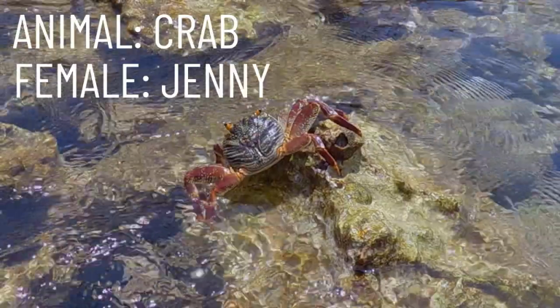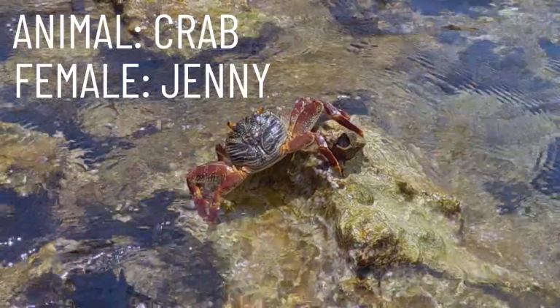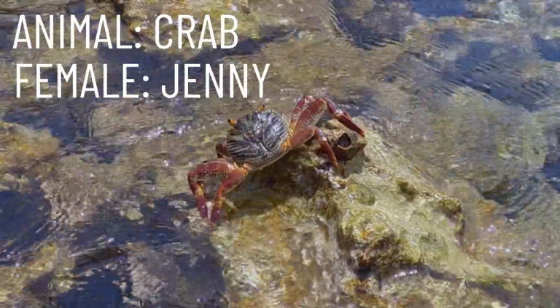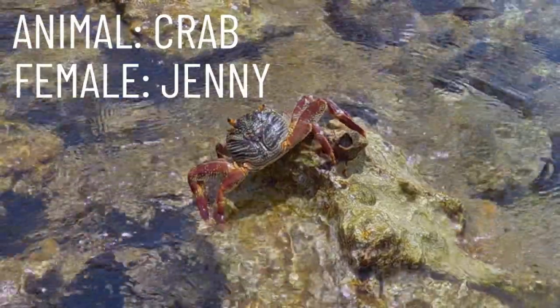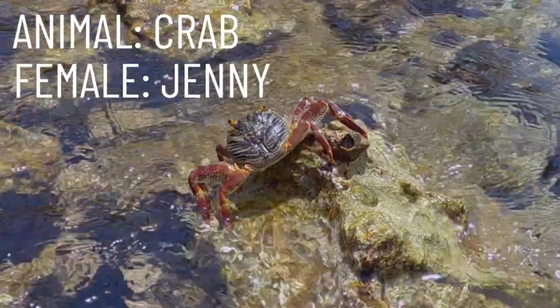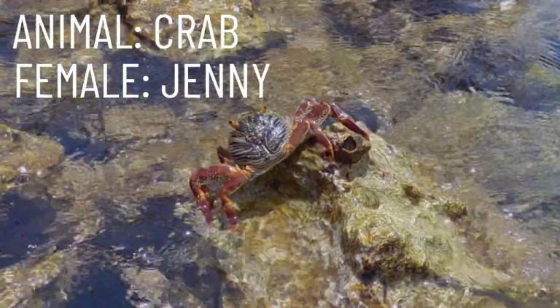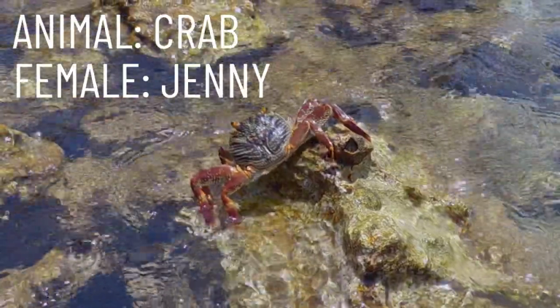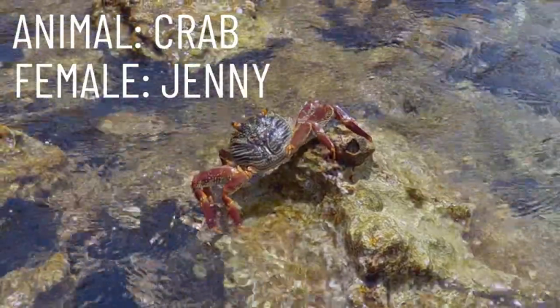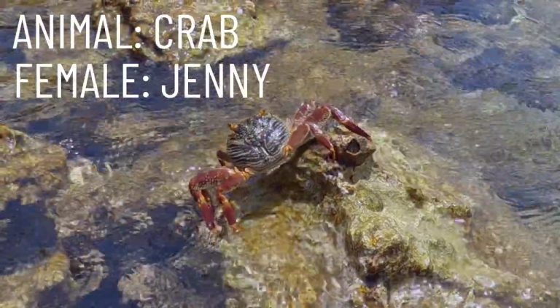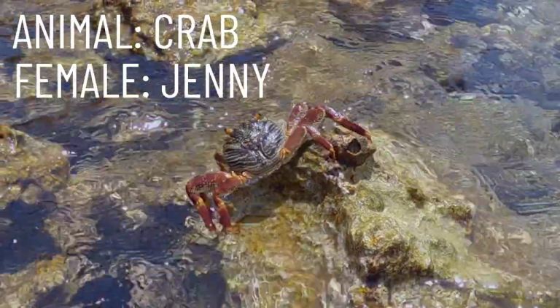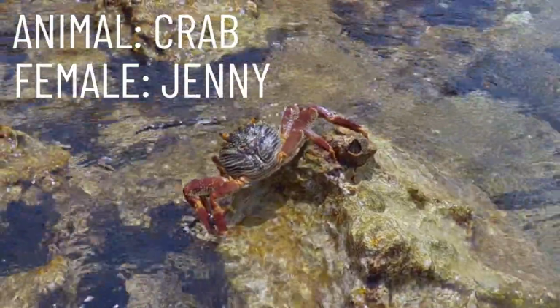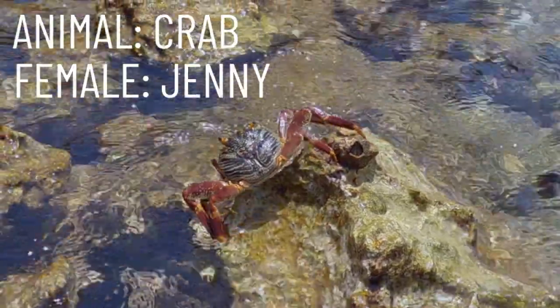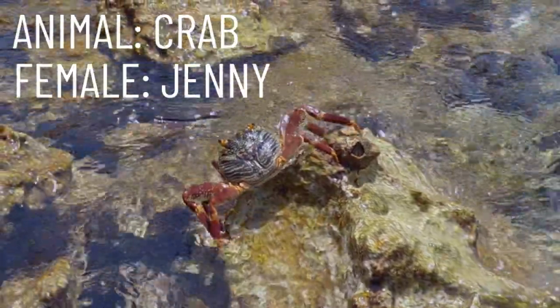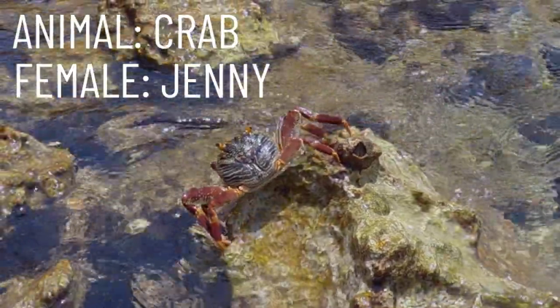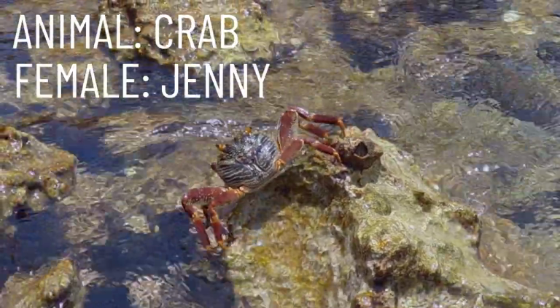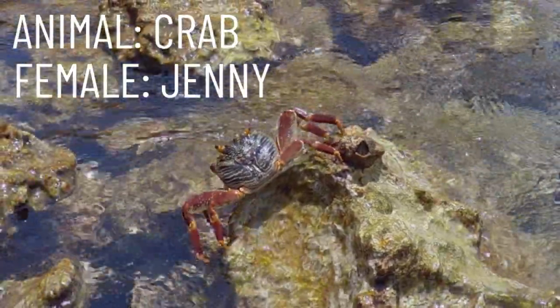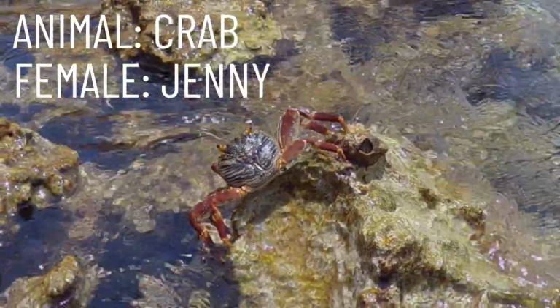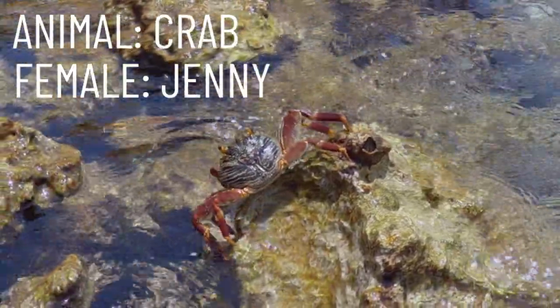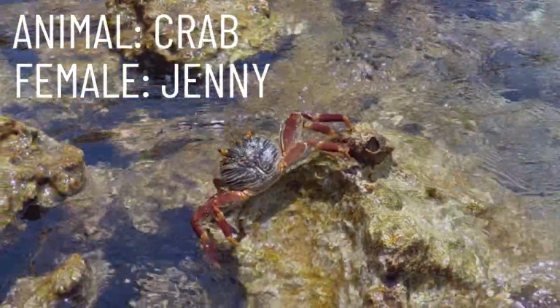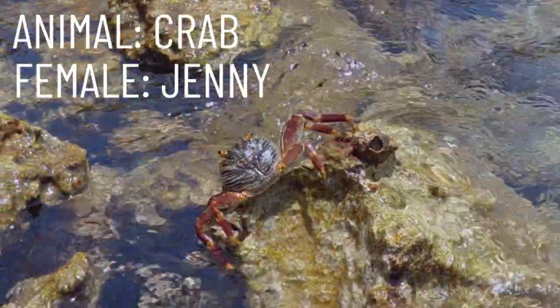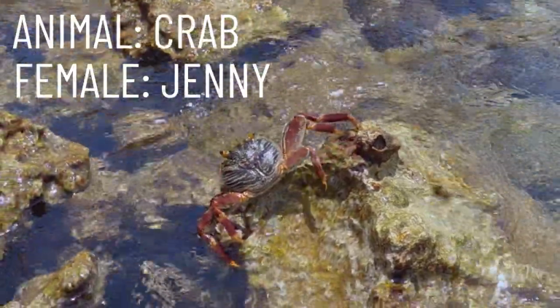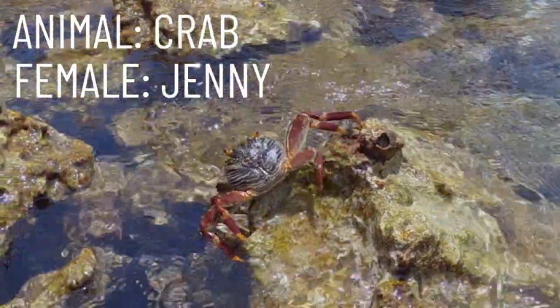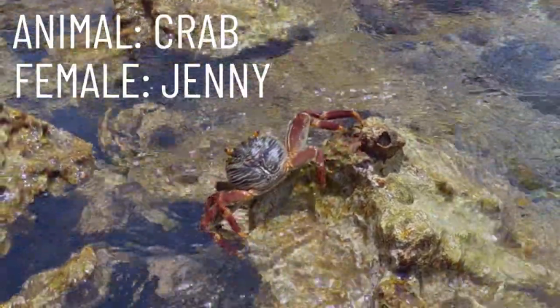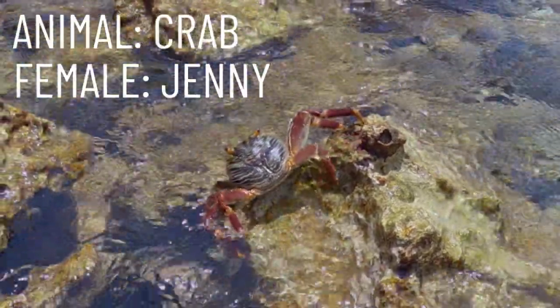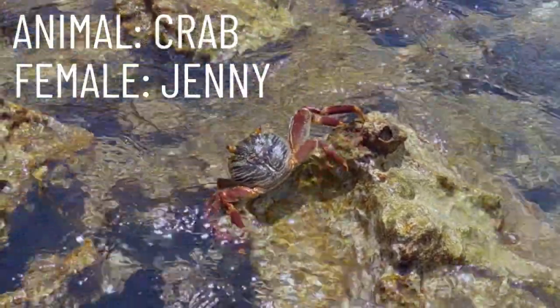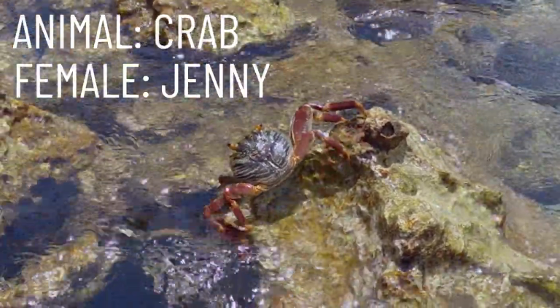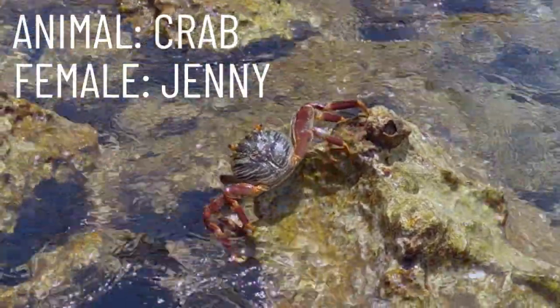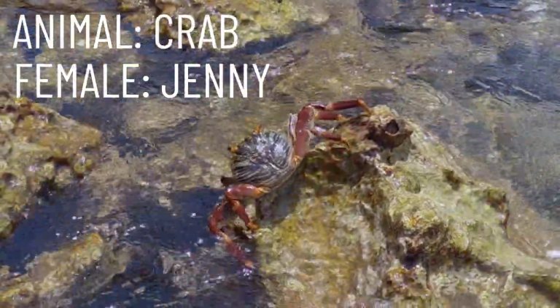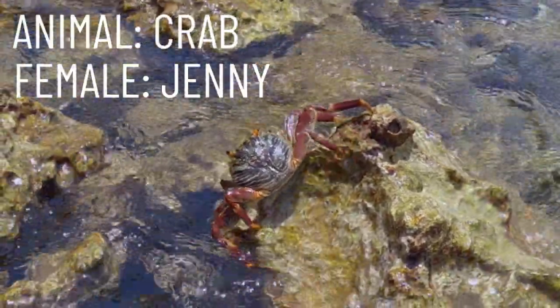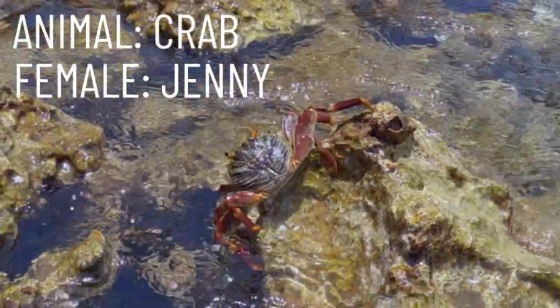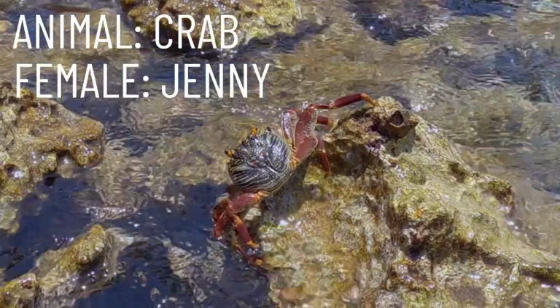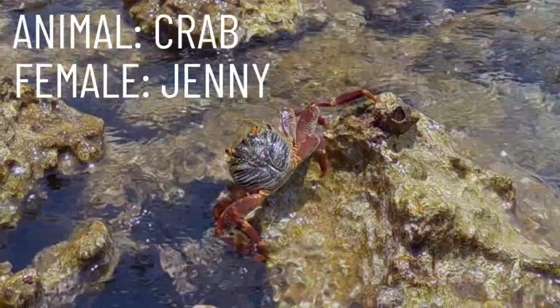Let's move on from cow and explore different animals. Our next animal is a crab, and a female crab is called a jenny.